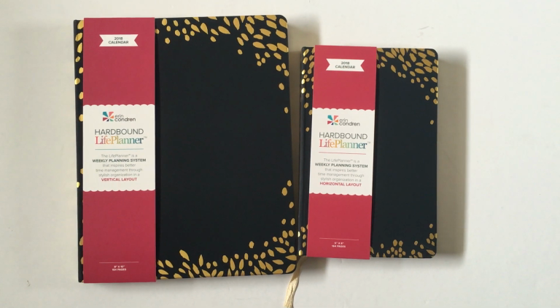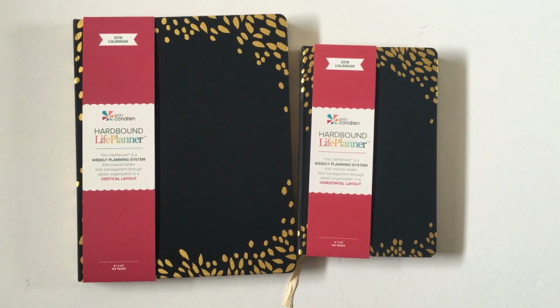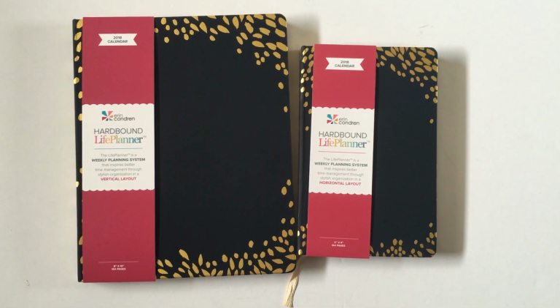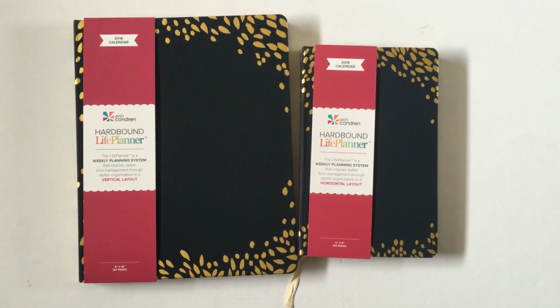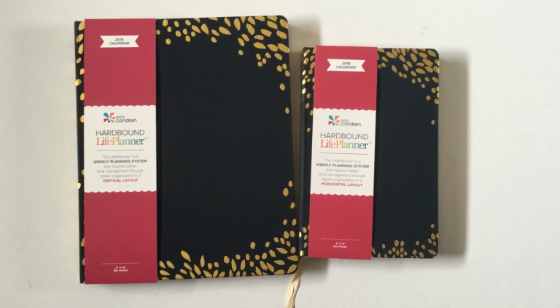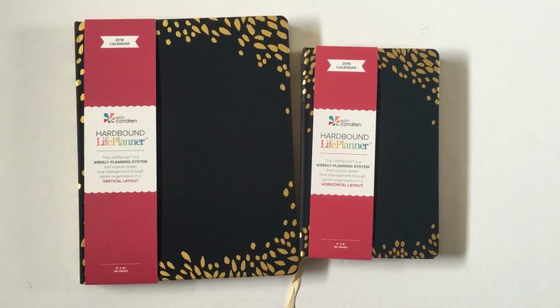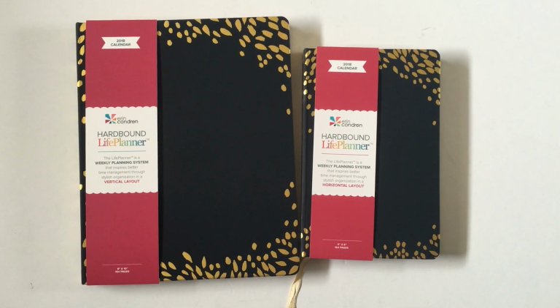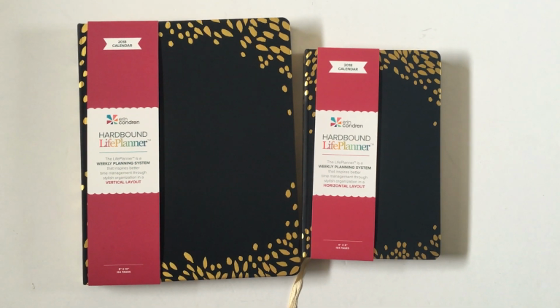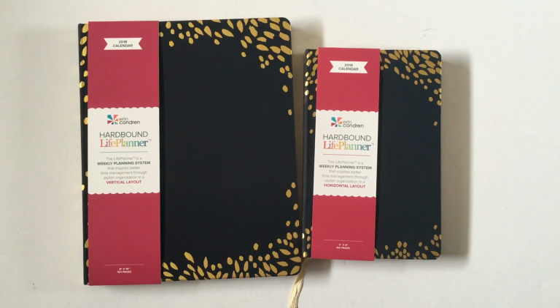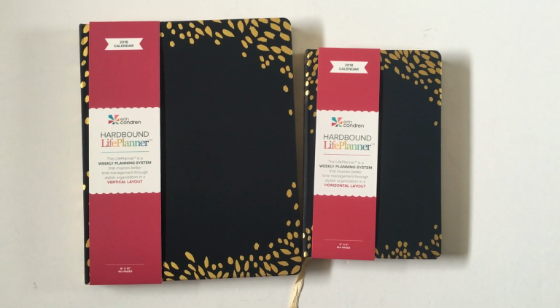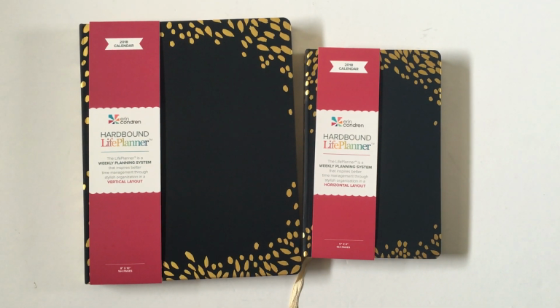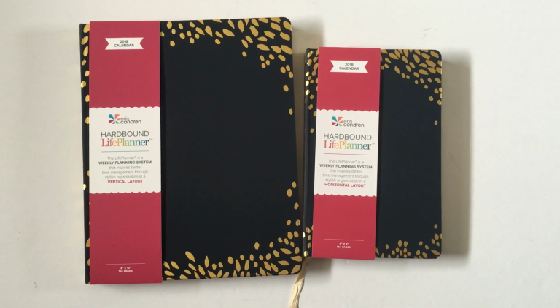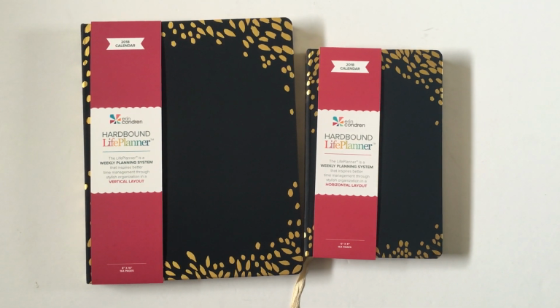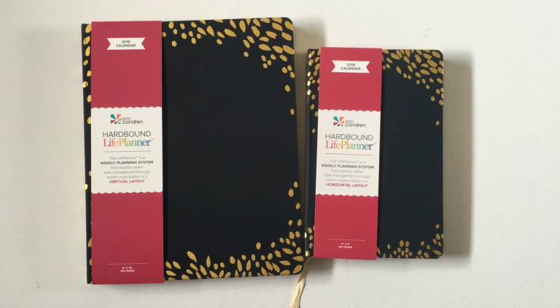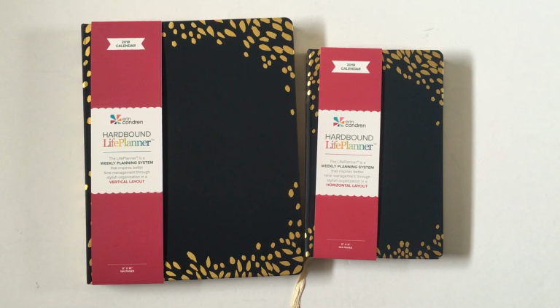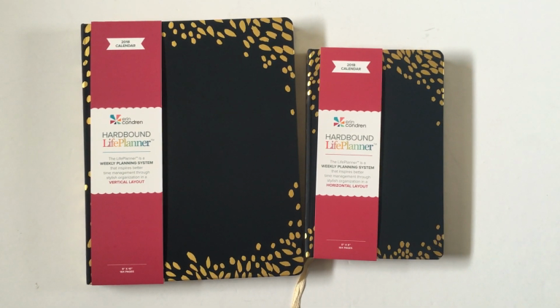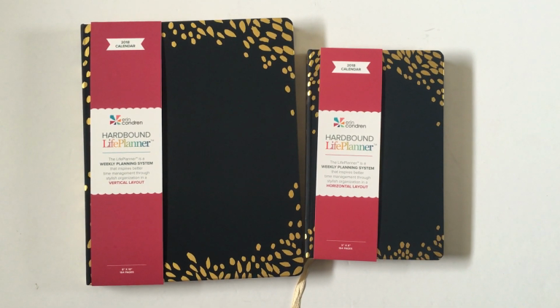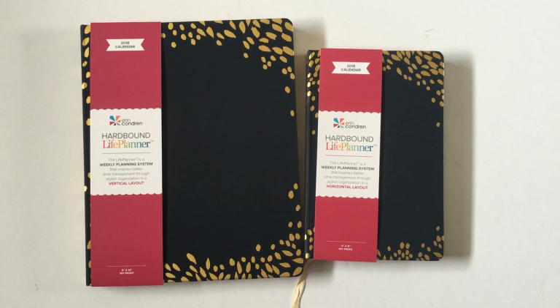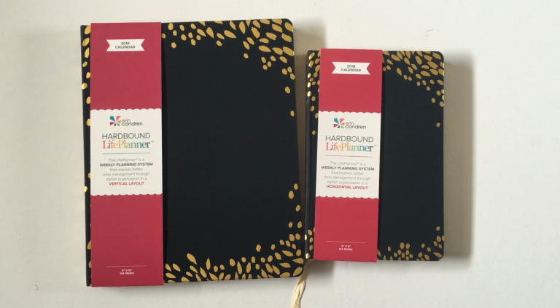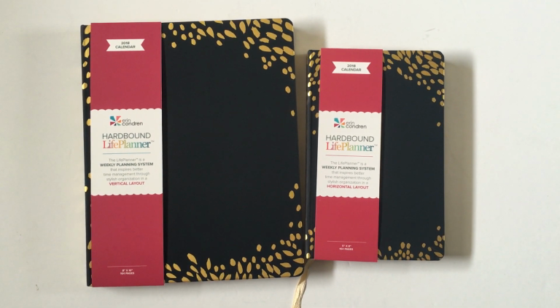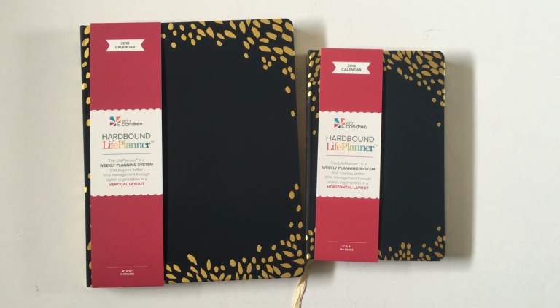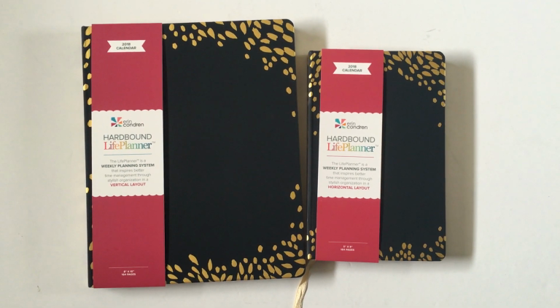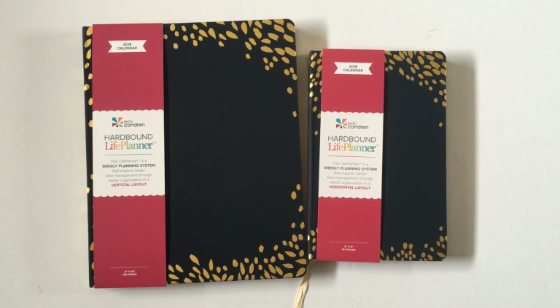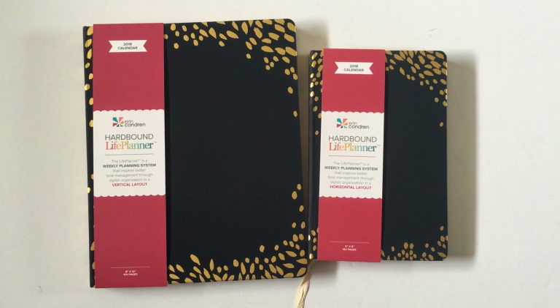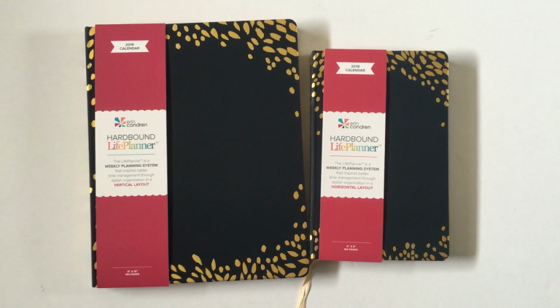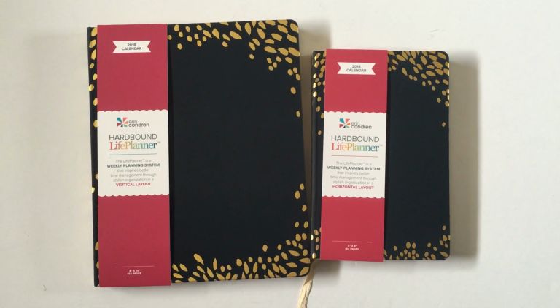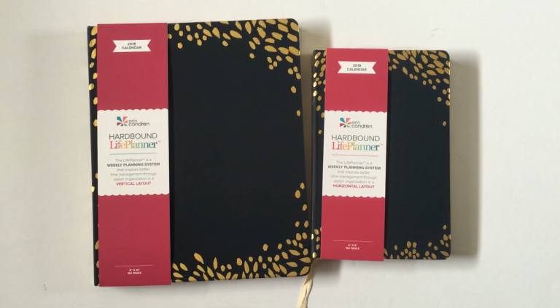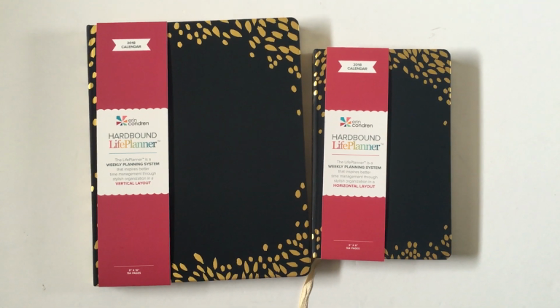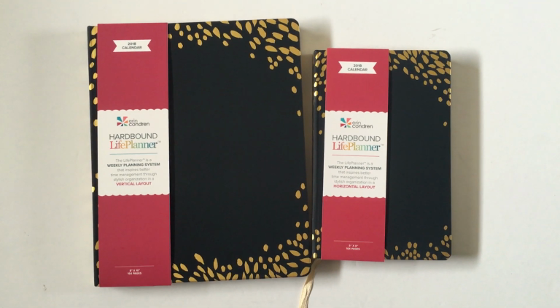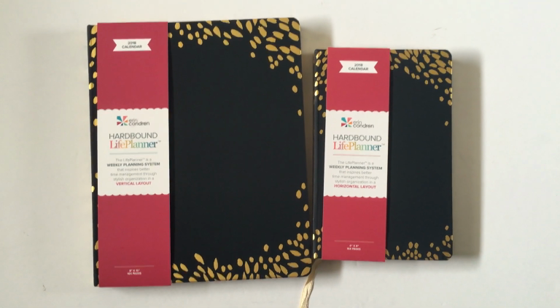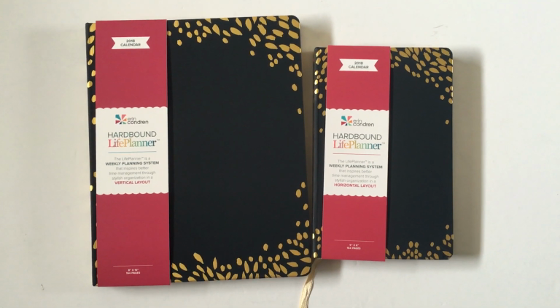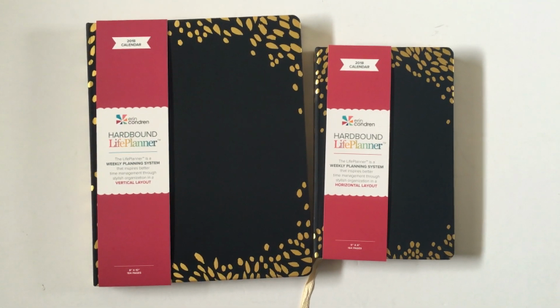Hey there, it's Rachel from All About Planners. In this video I'm doing a review of the Erin Condren Hardbound Life Planner.